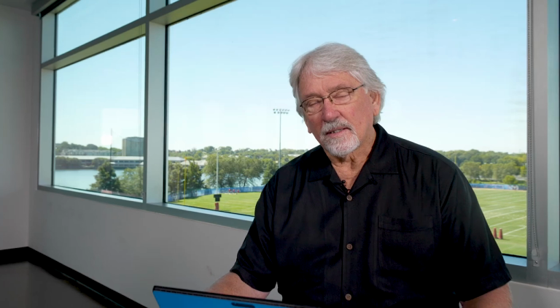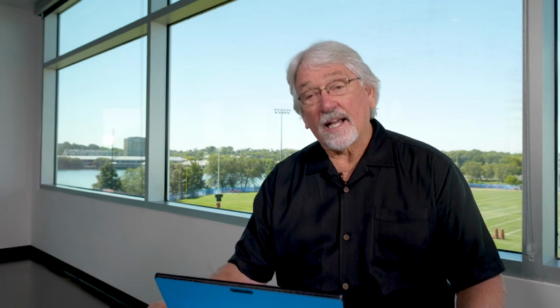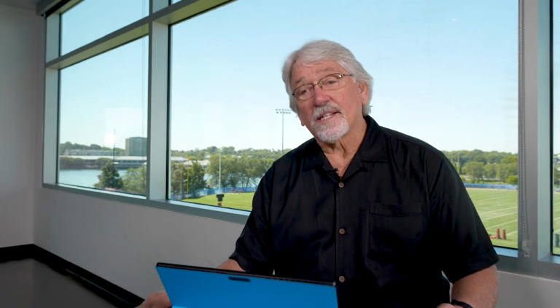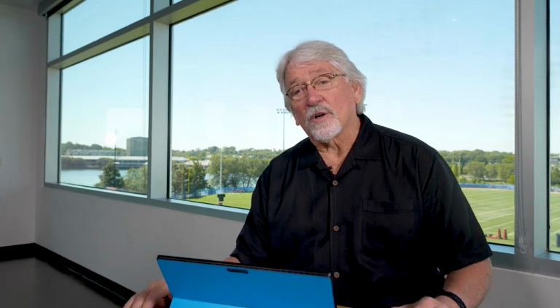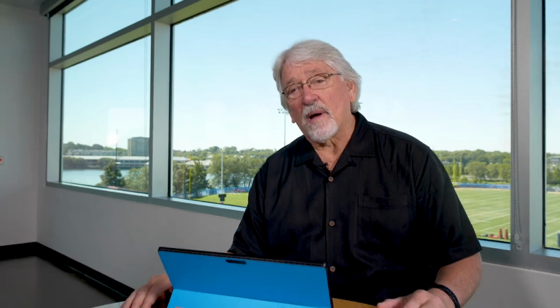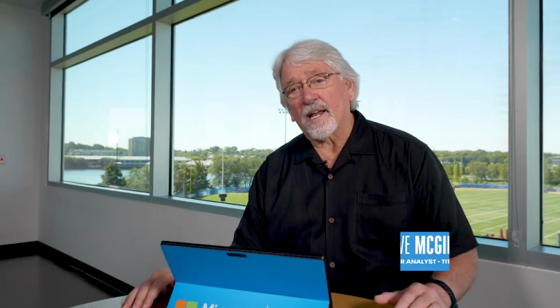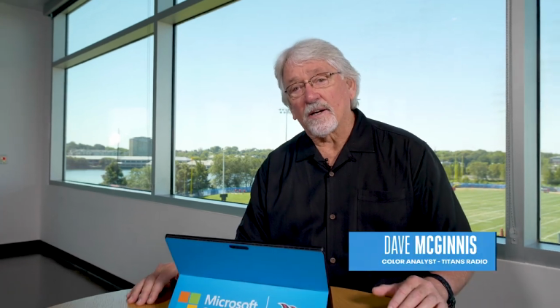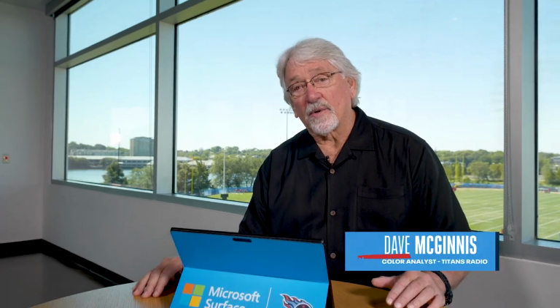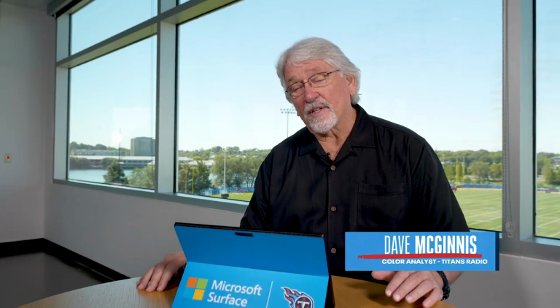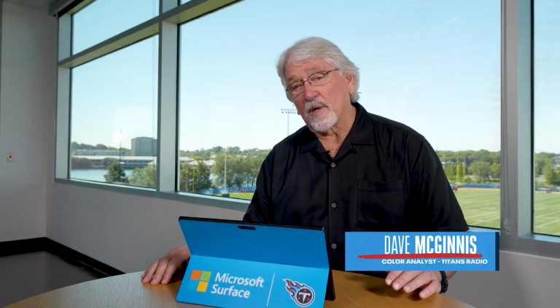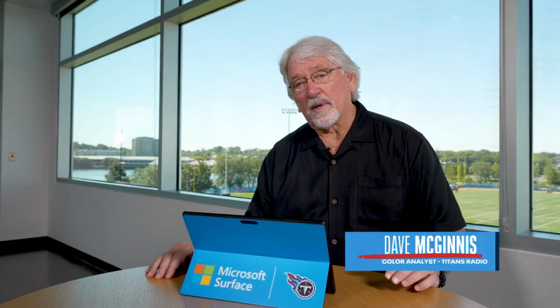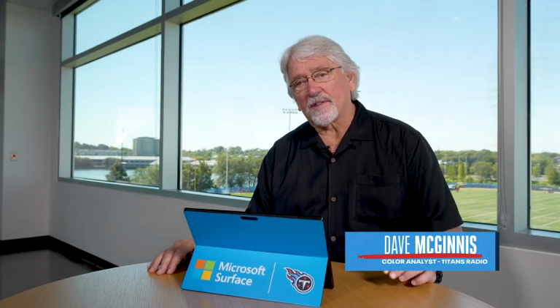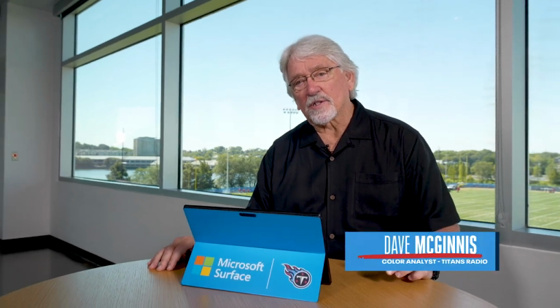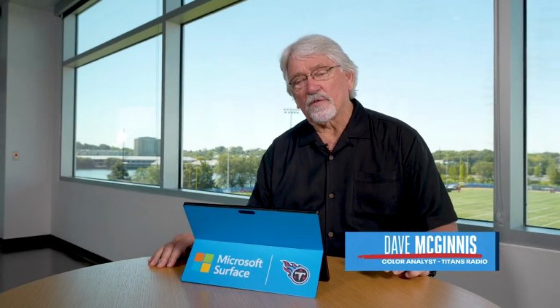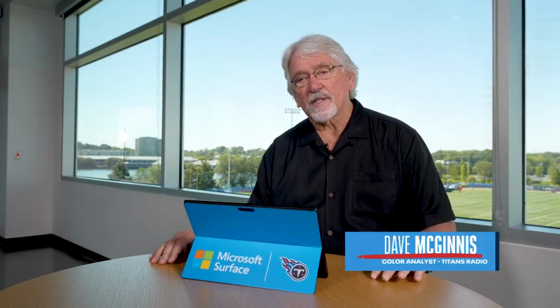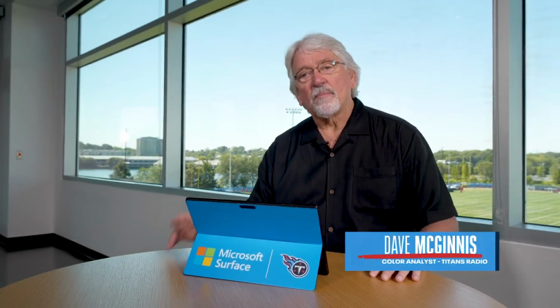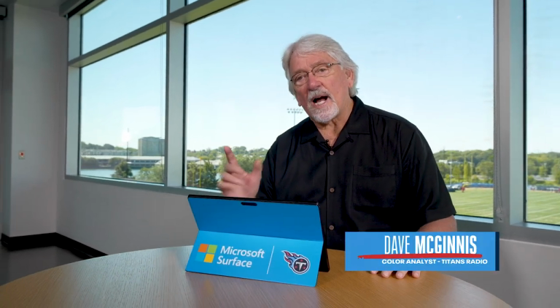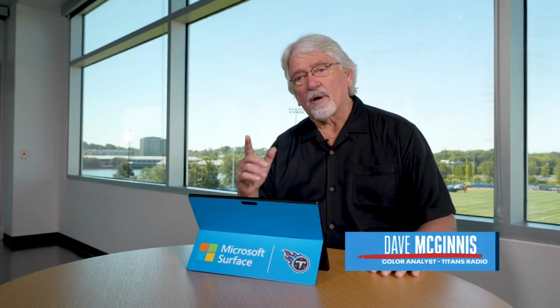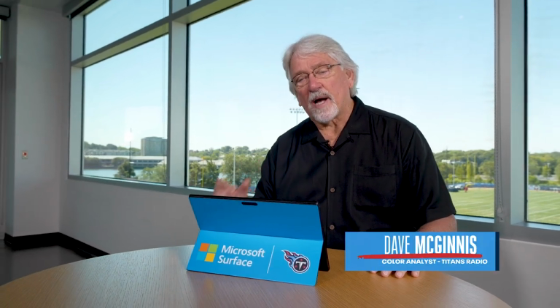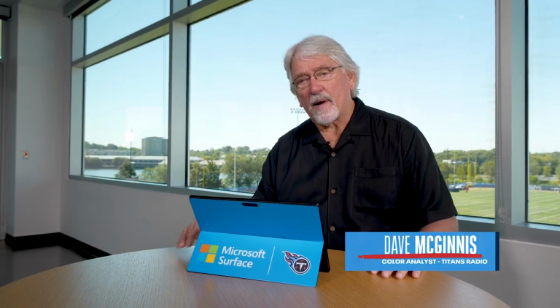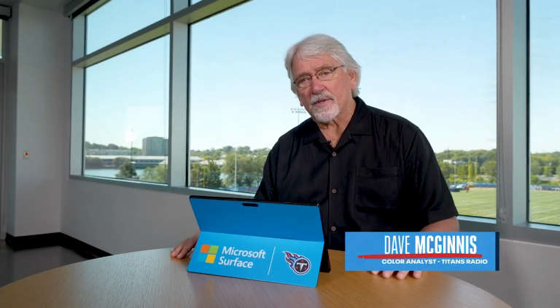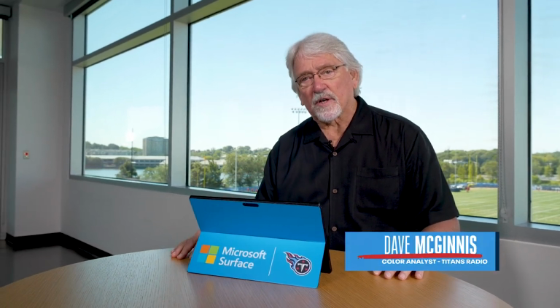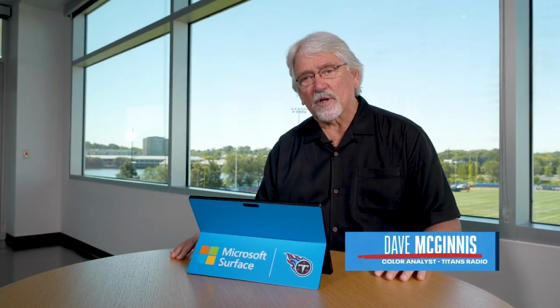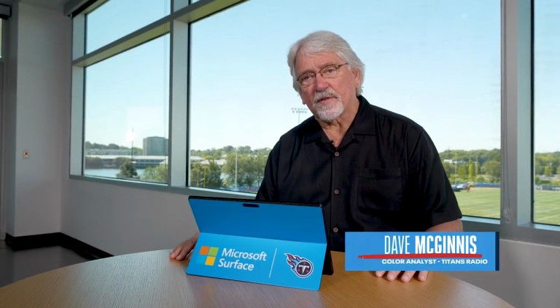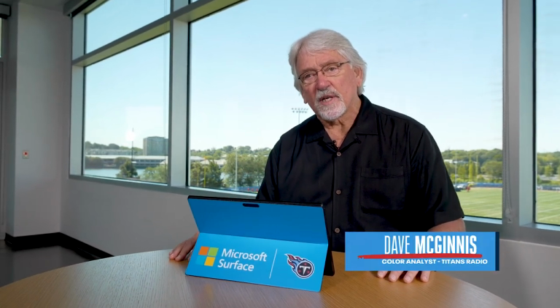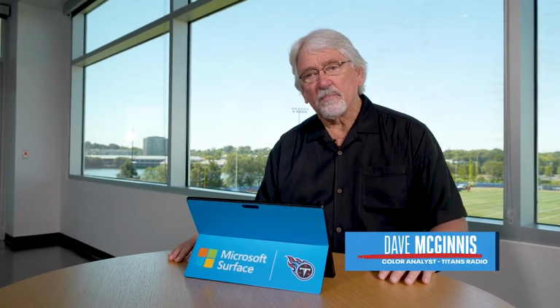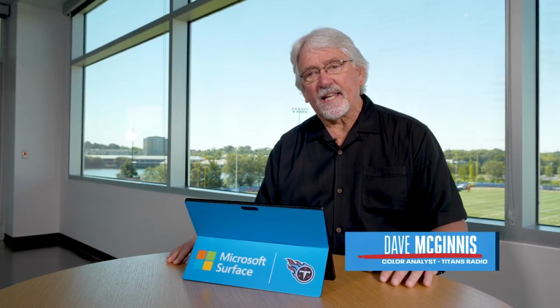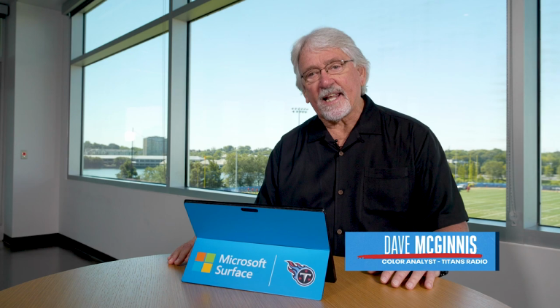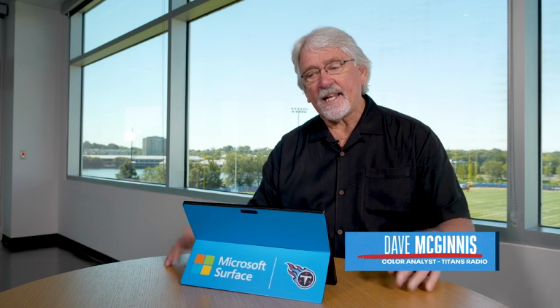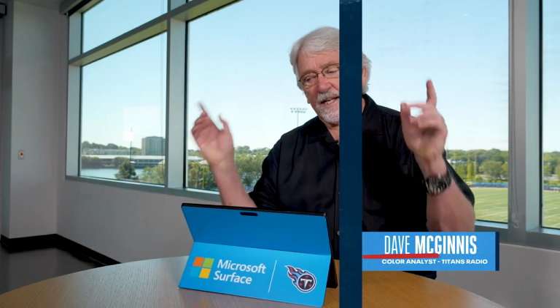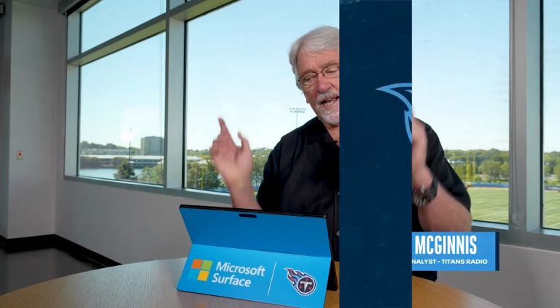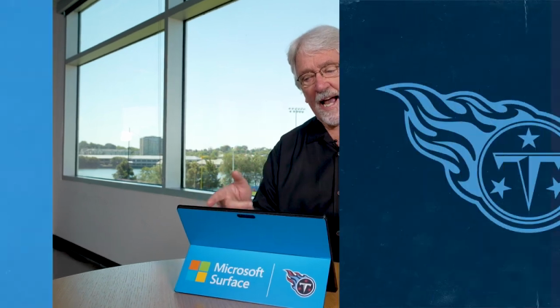Hey guys, Coach Mack here with this week's Beneath the Surface, powered by Microsoft Surface, beginning now.